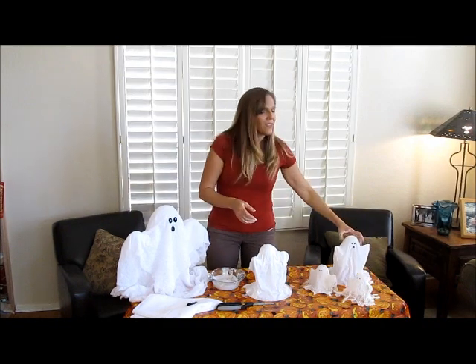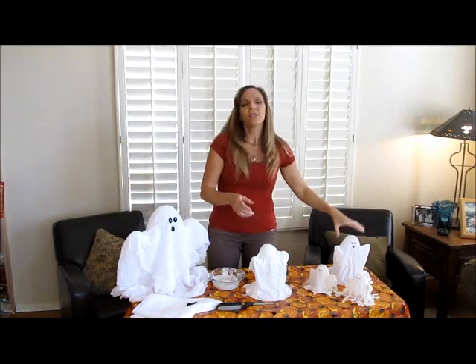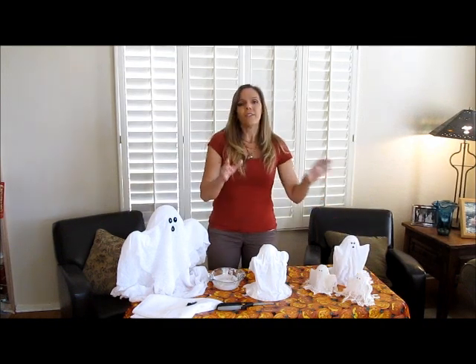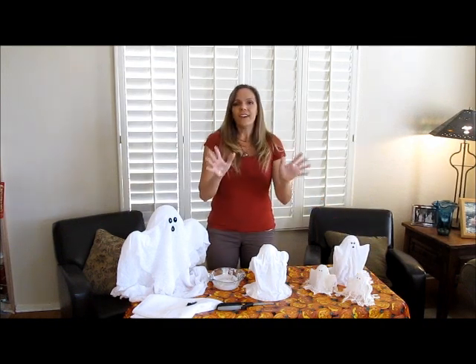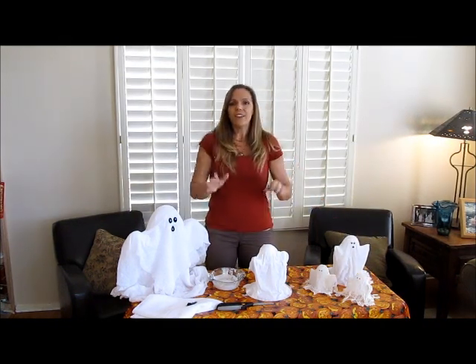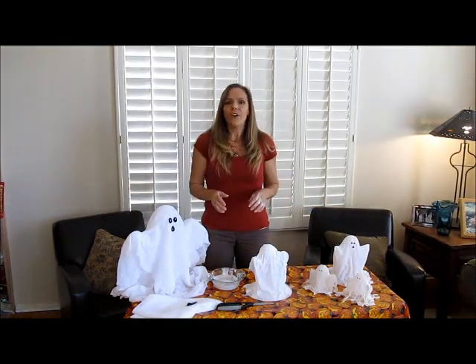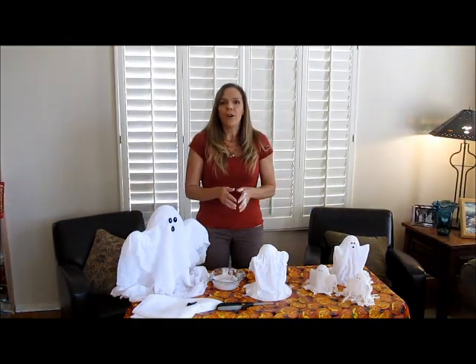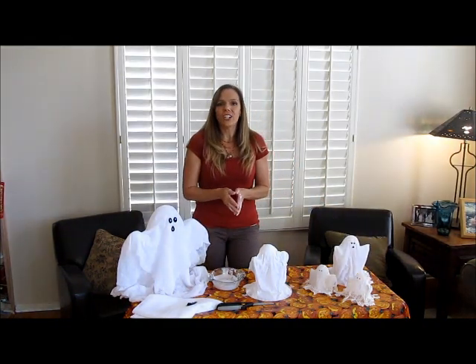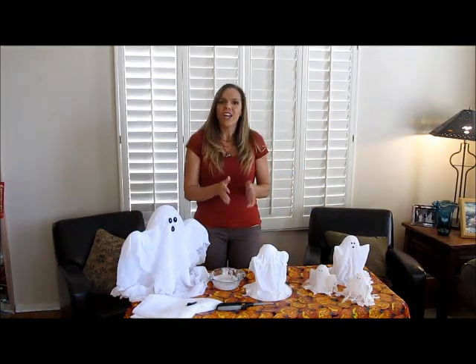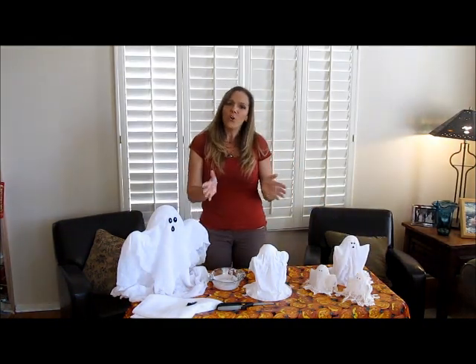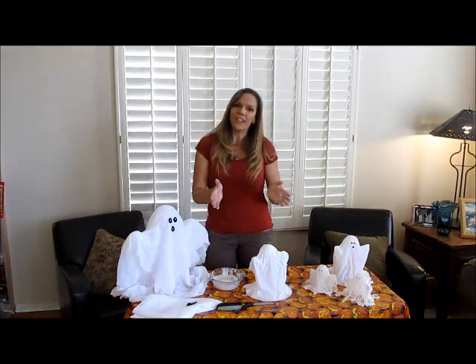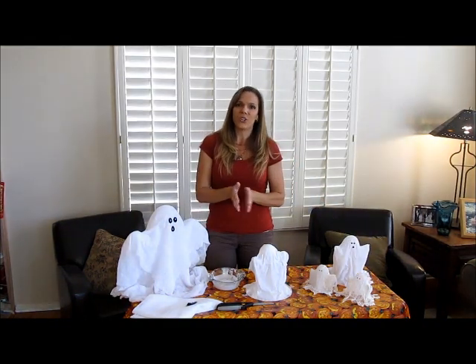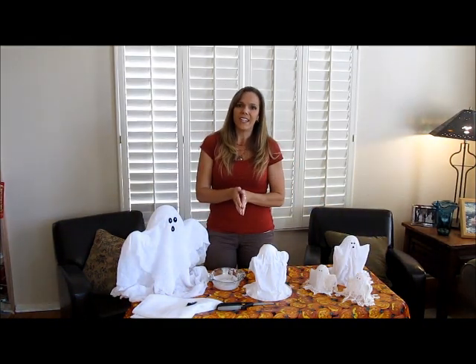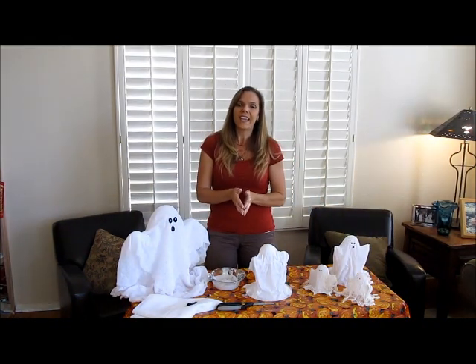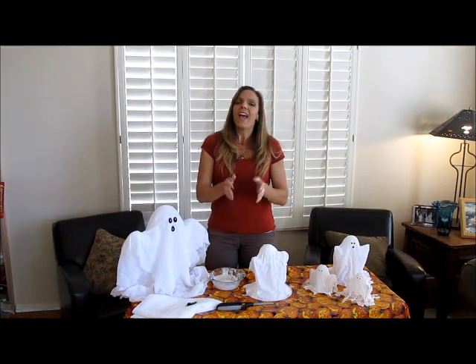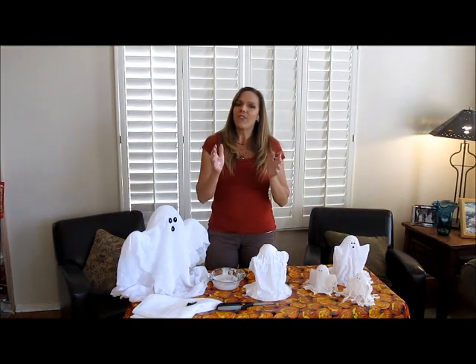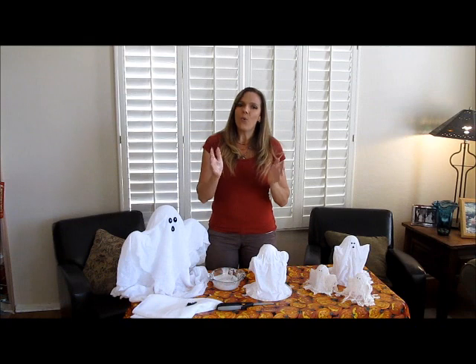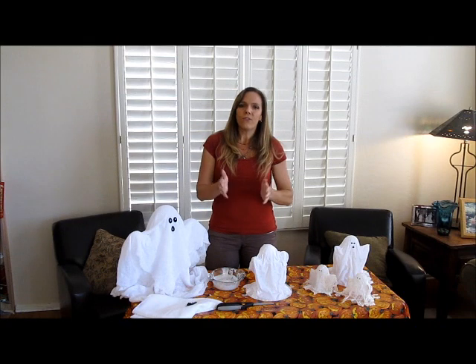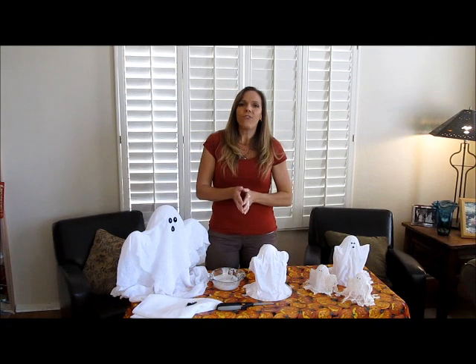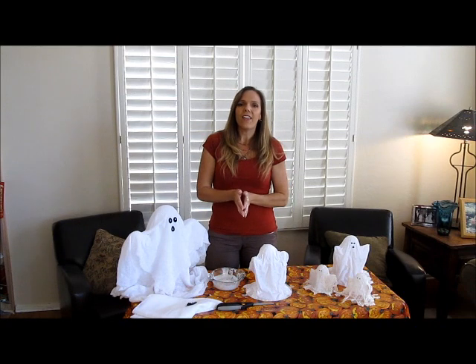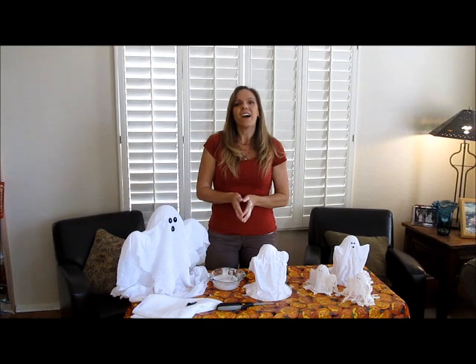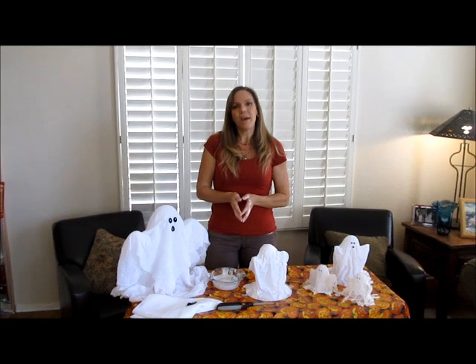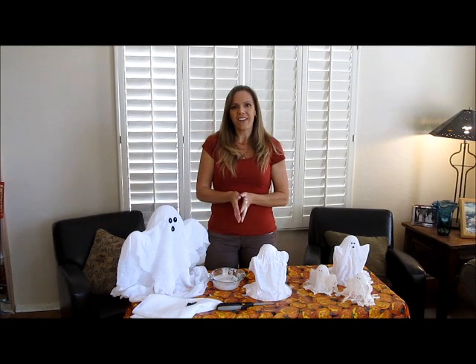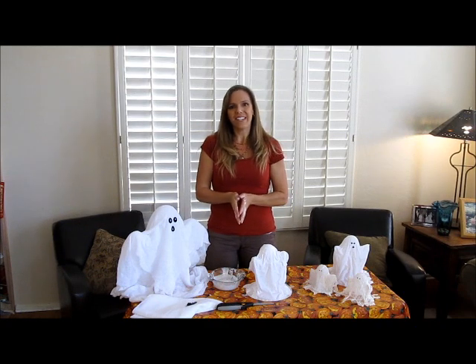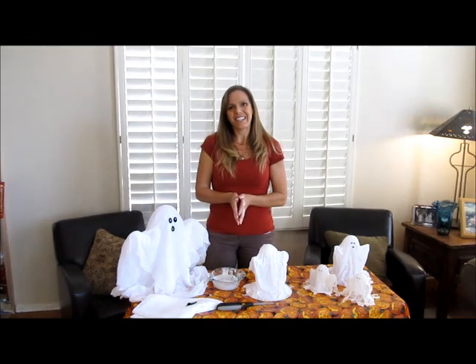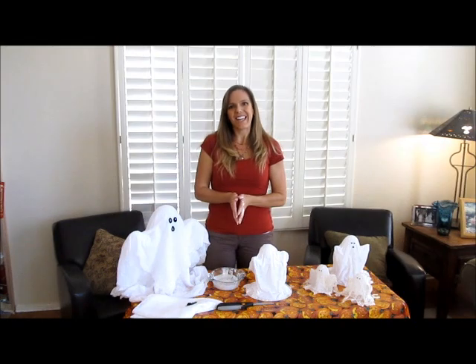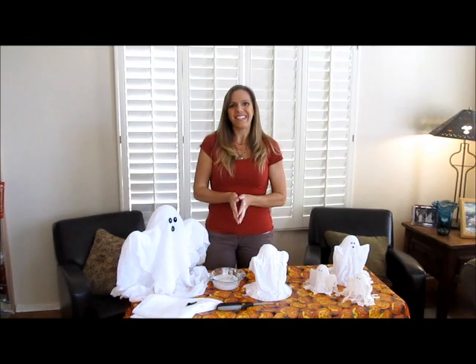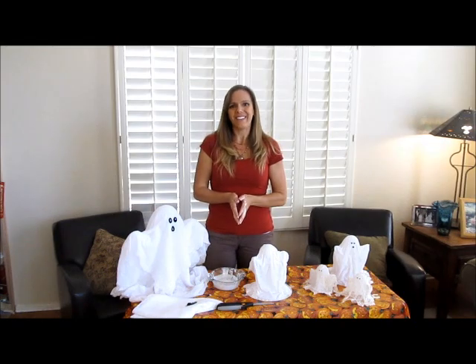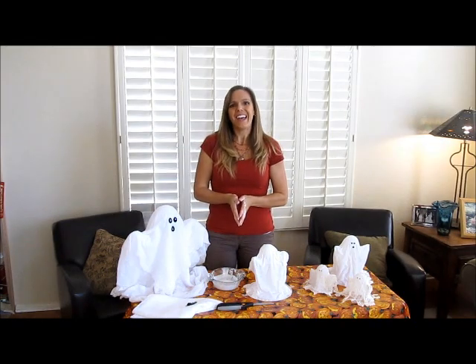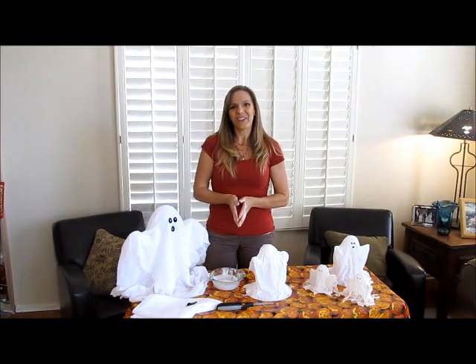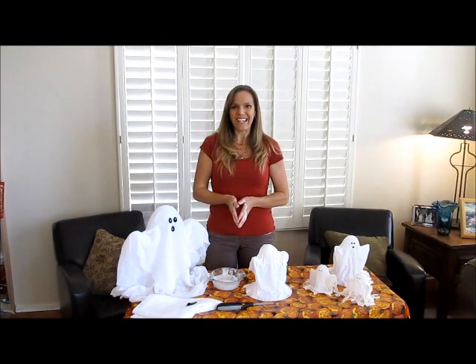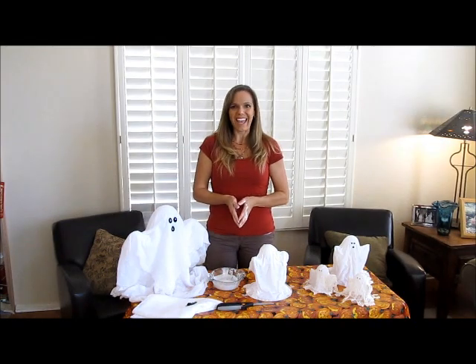This was a fun little fall project. I hope you enjoyed this. Have a wonderful fall and come back and visit us again soon. Have a great day.